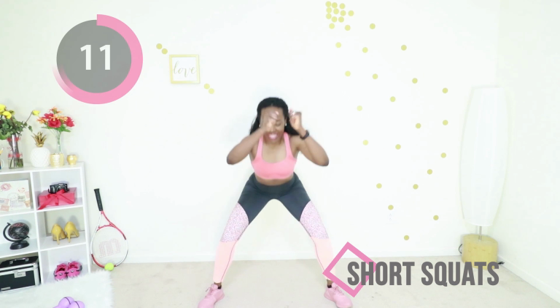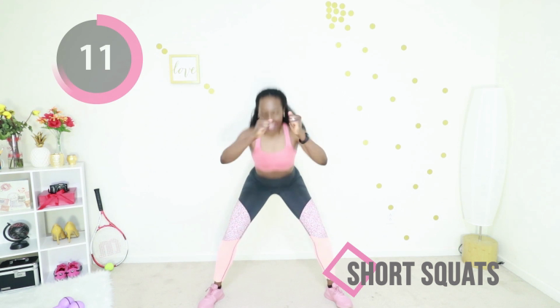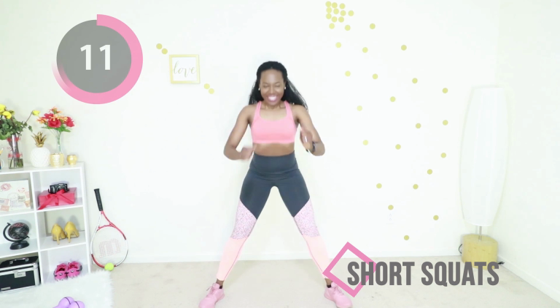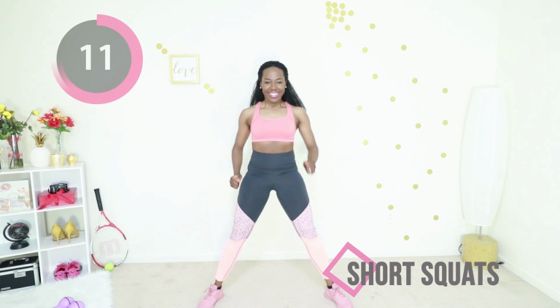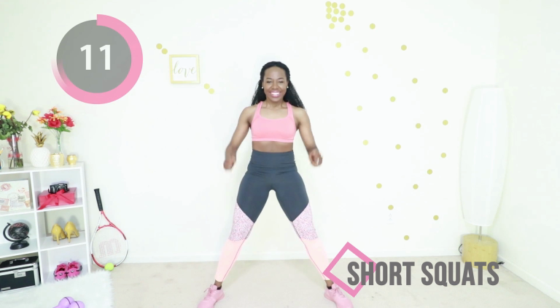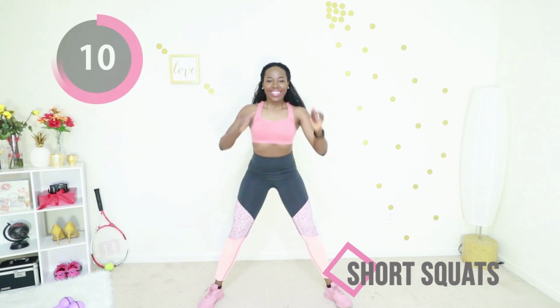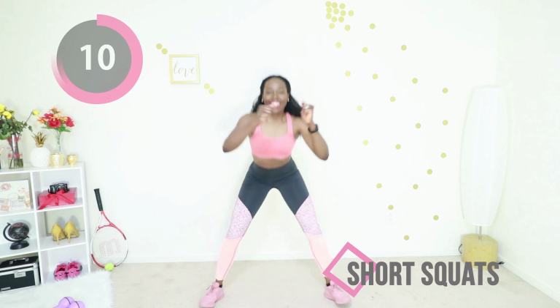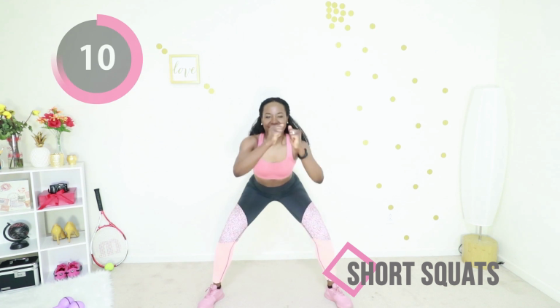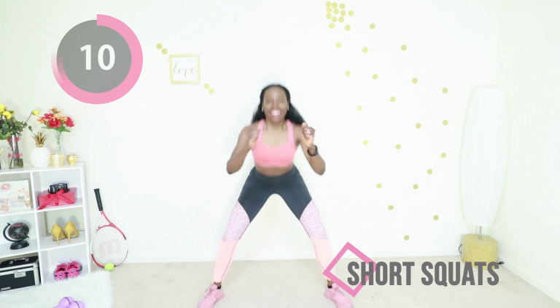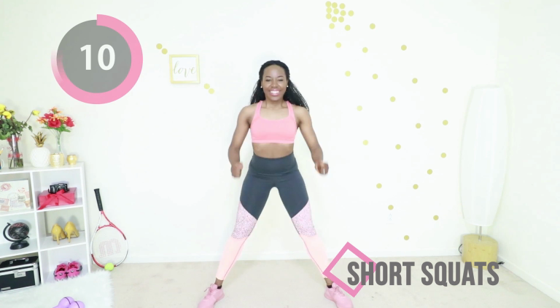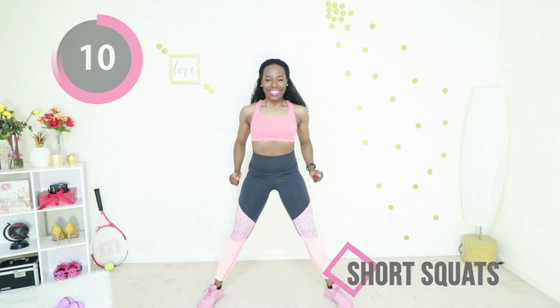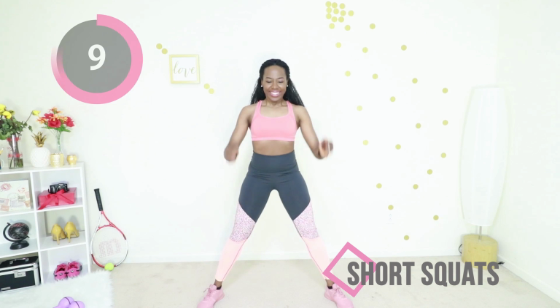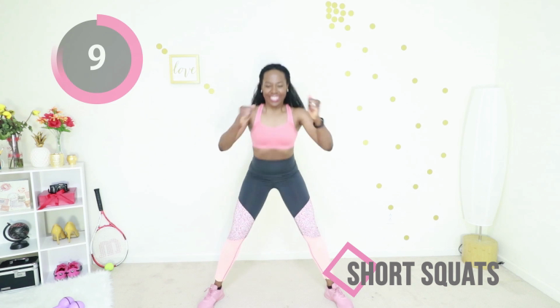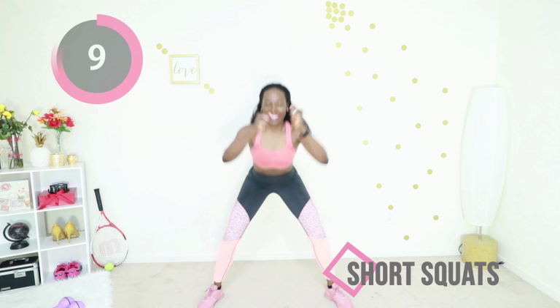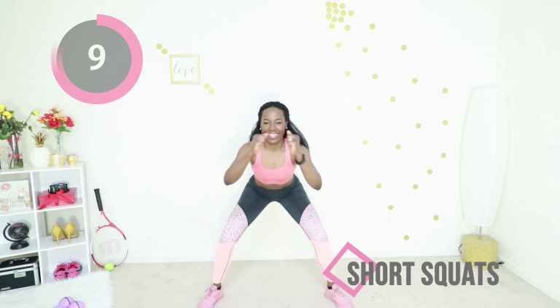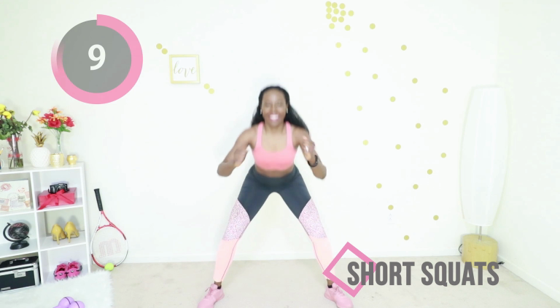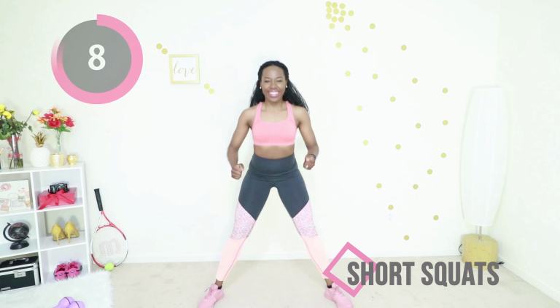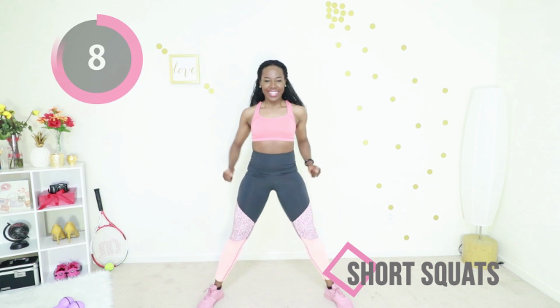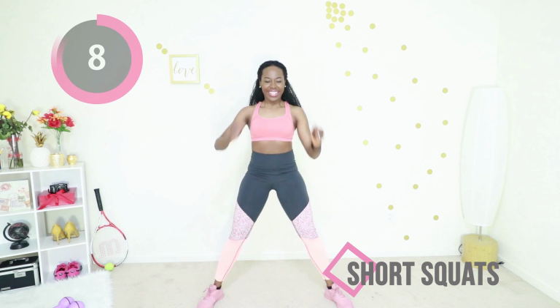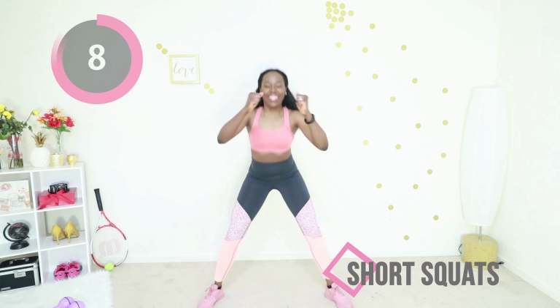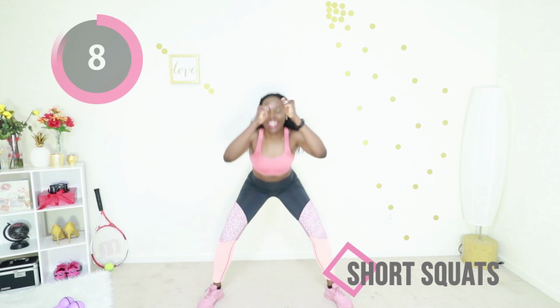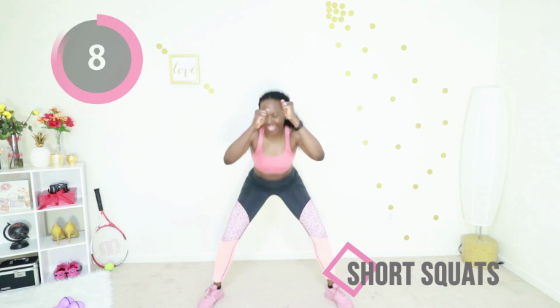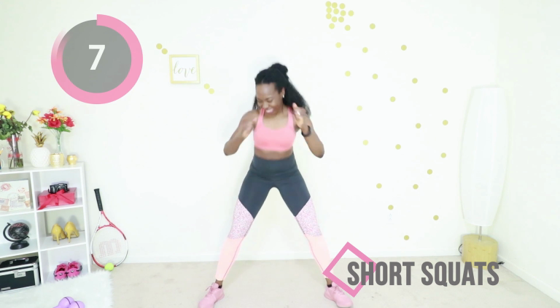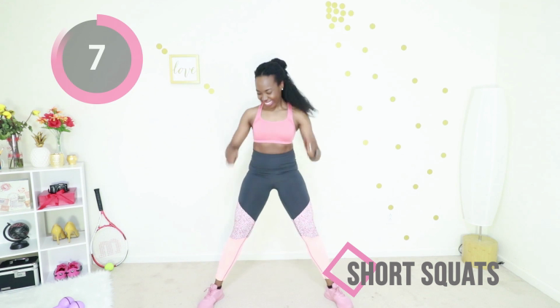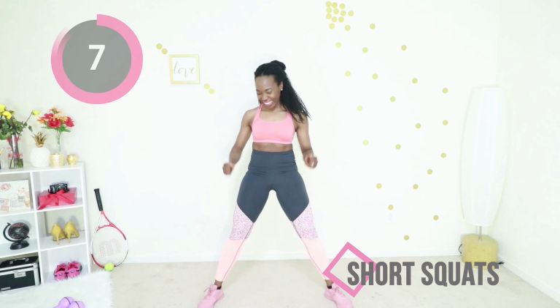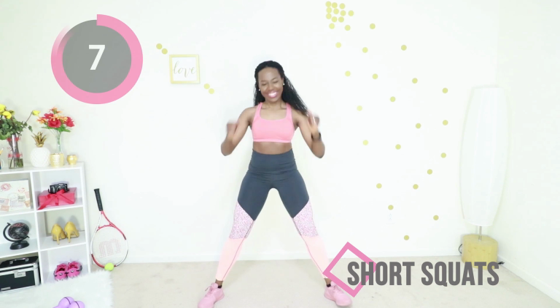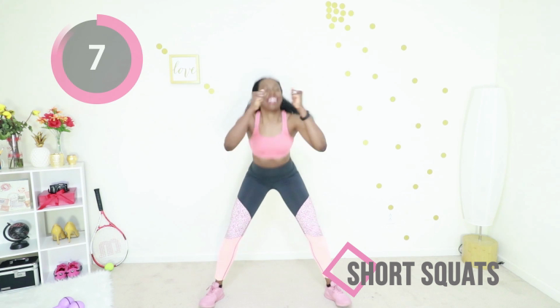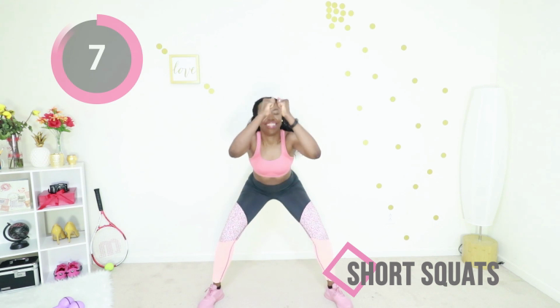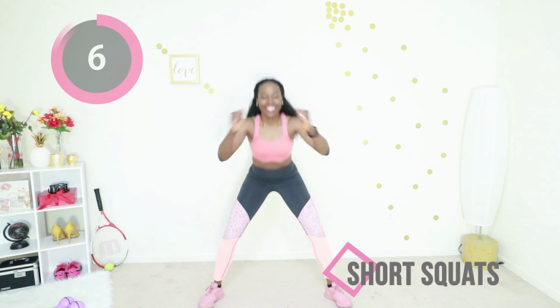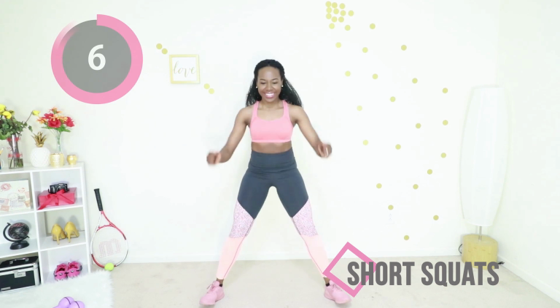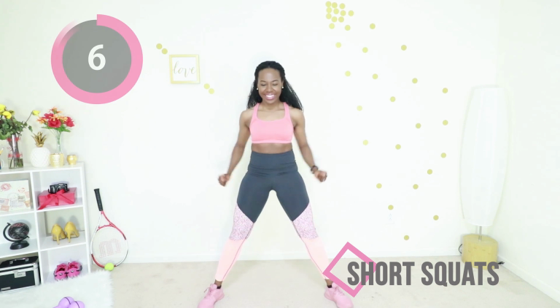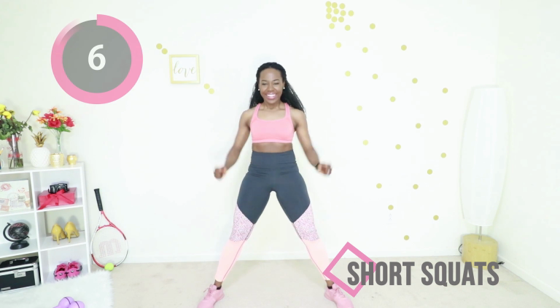We're going for speed here, so go at your own pace but go as fast as you can. Good job.